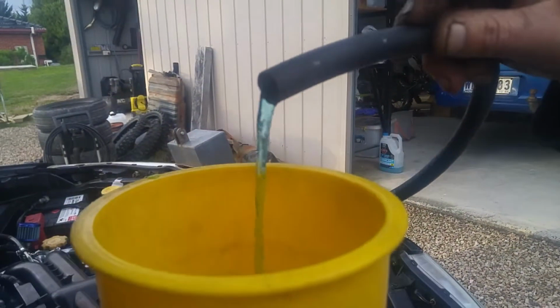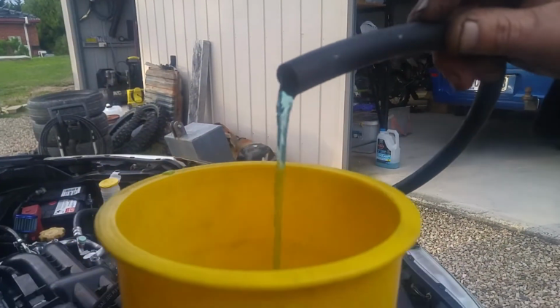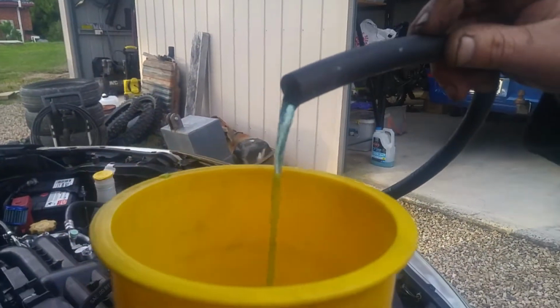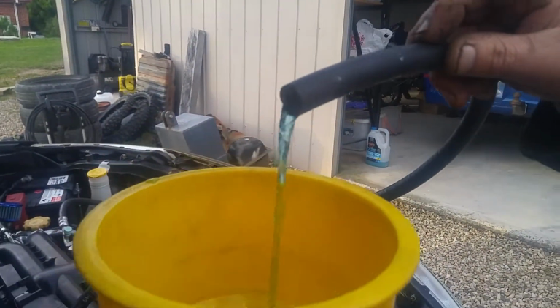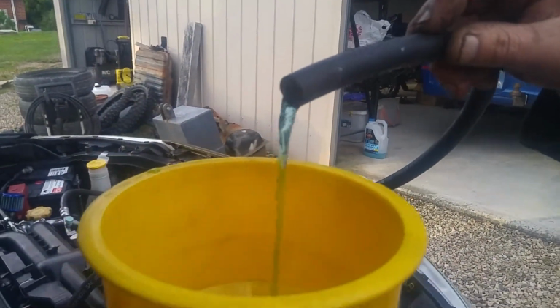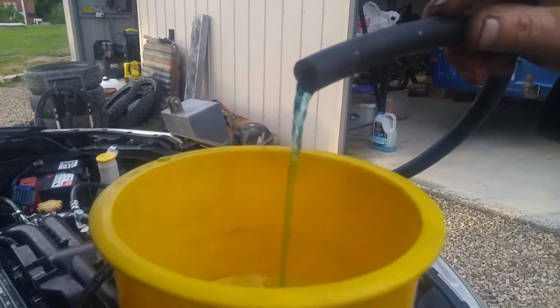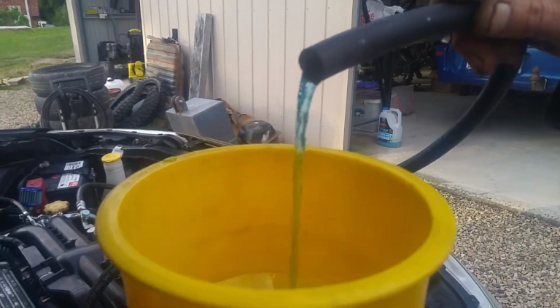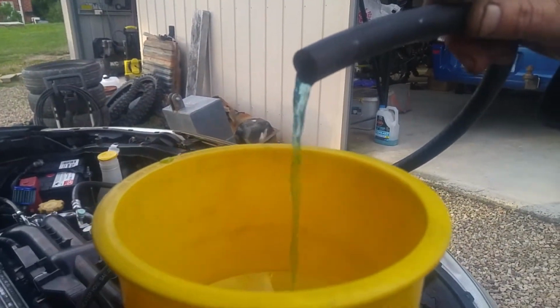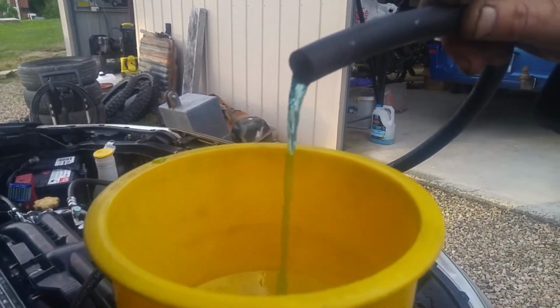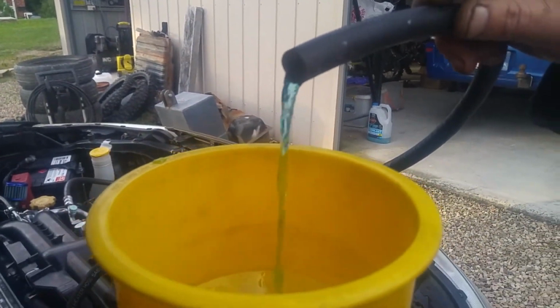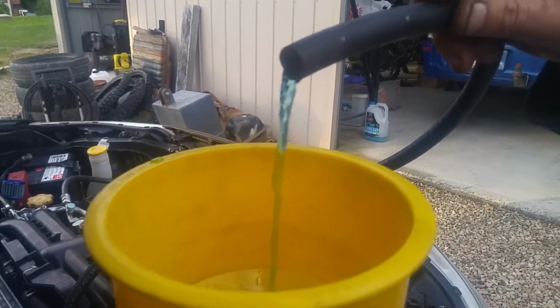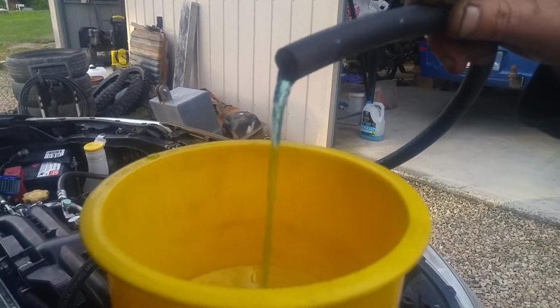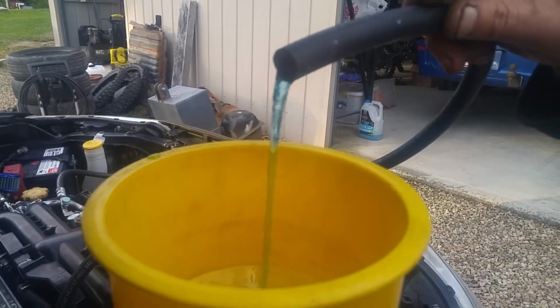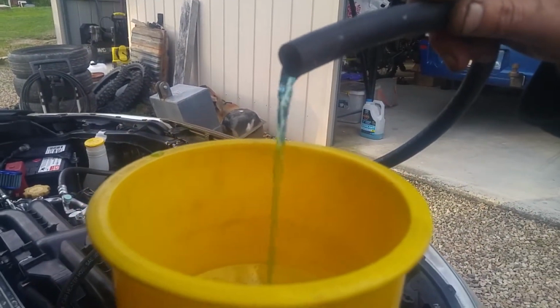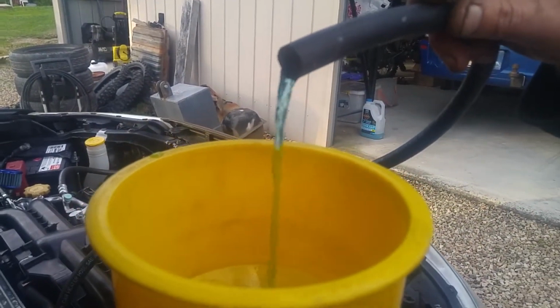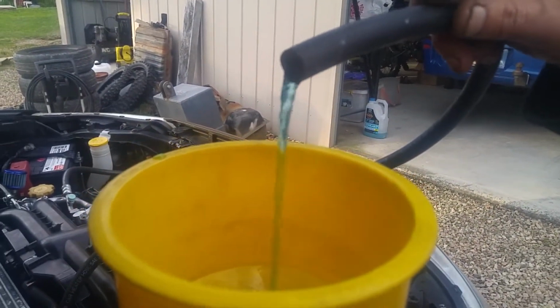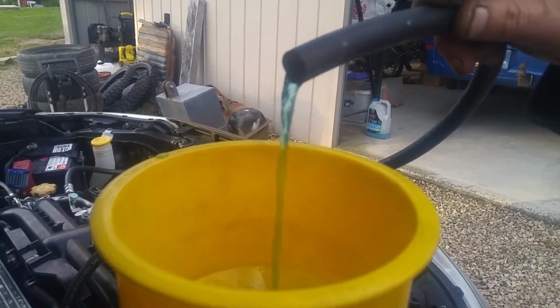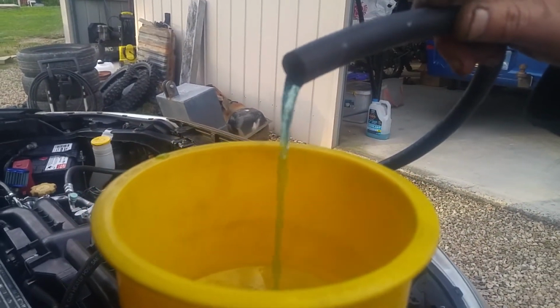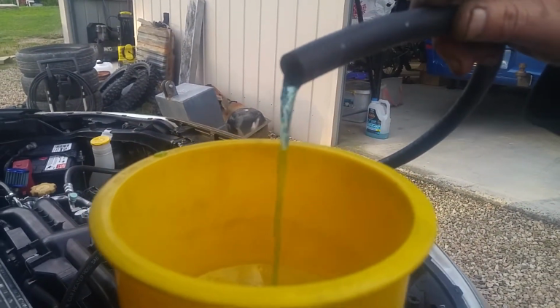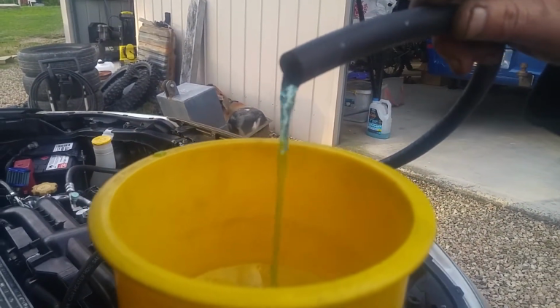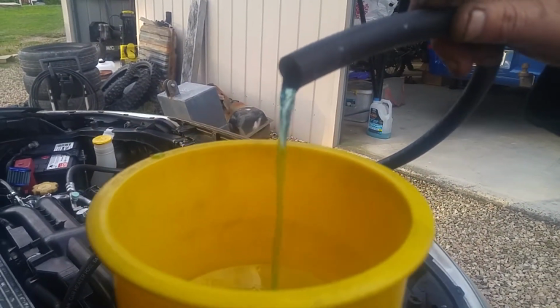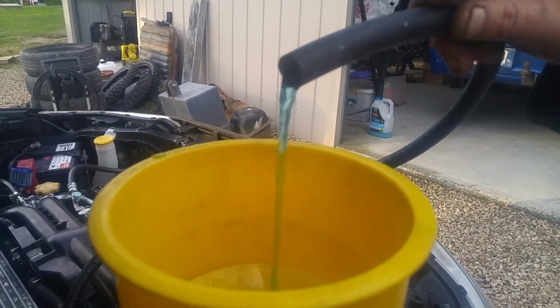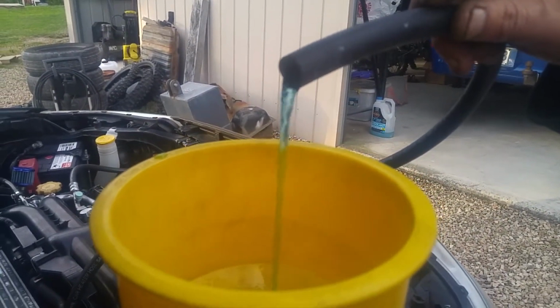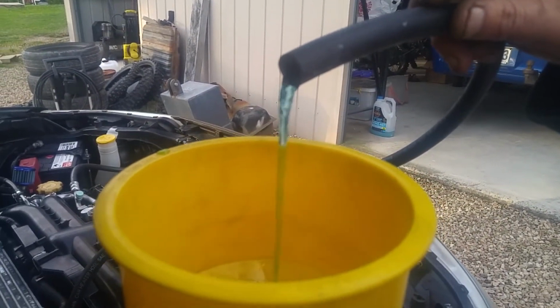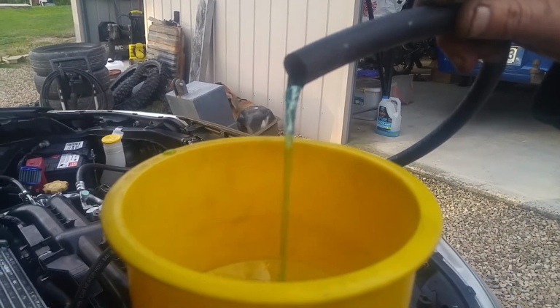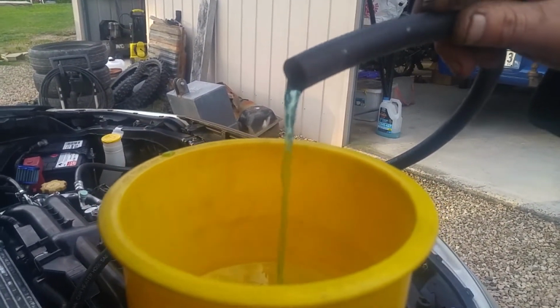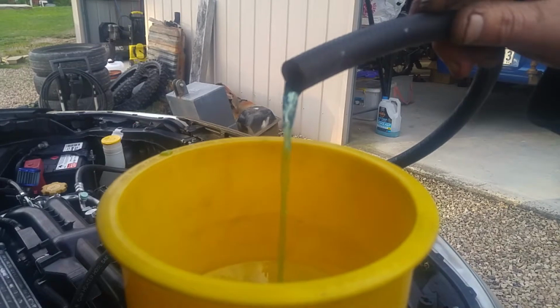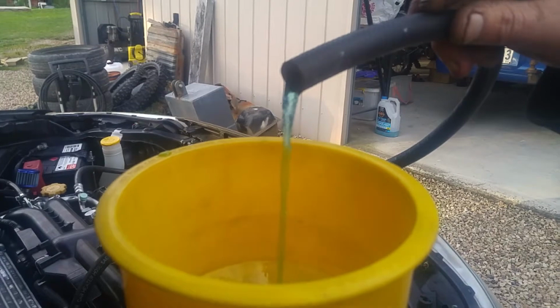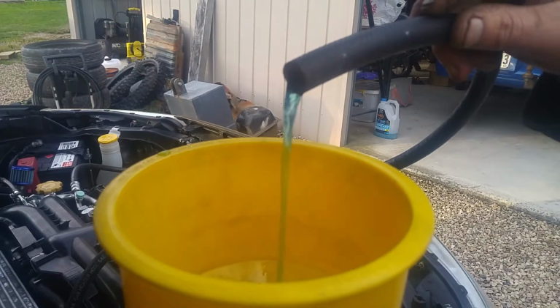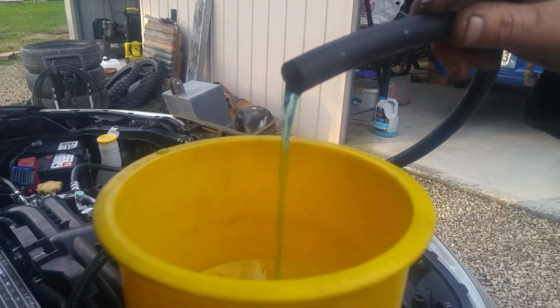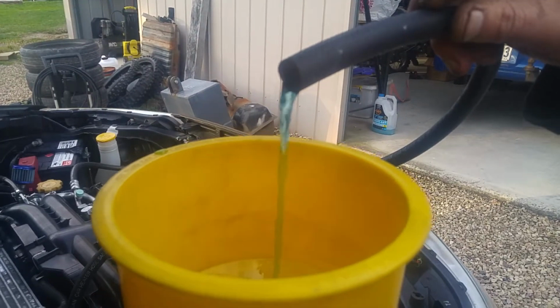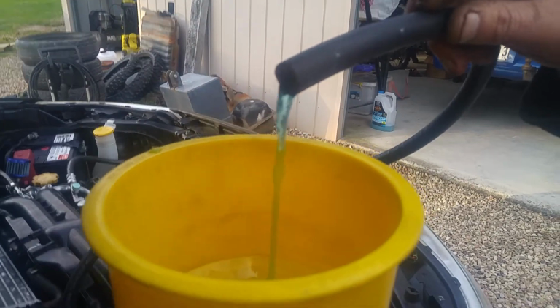So is that a normal water pump flow, or is that a weak water pump?